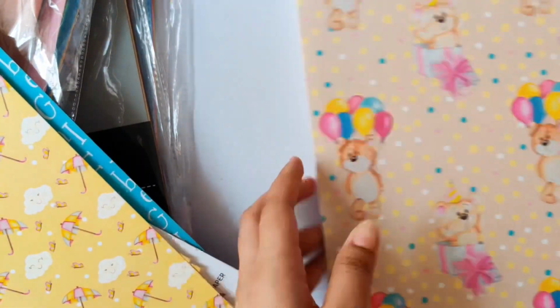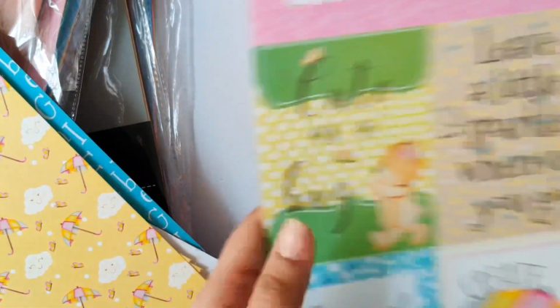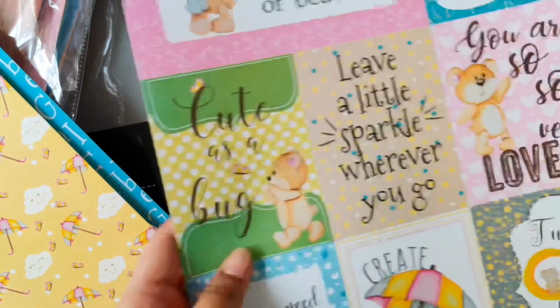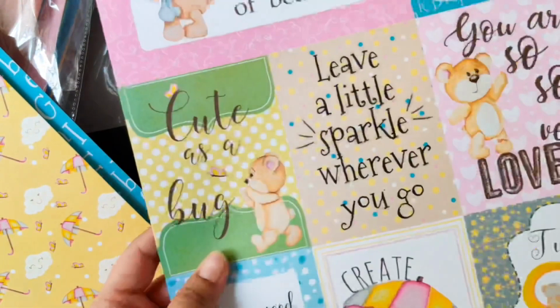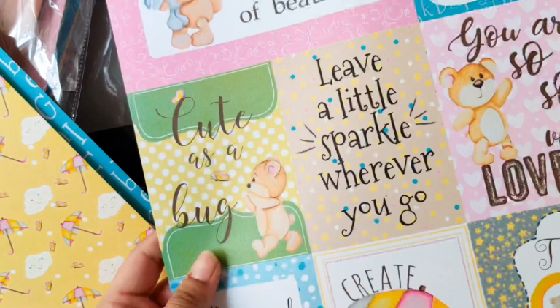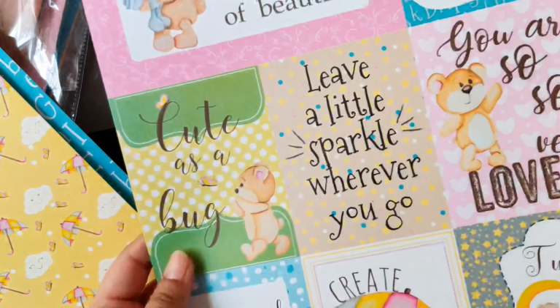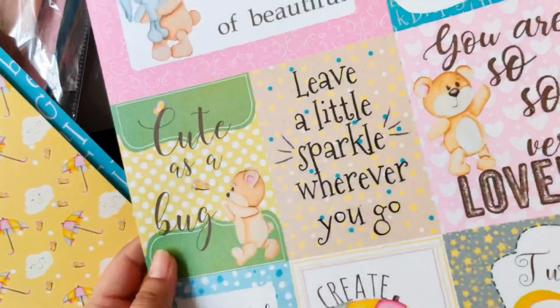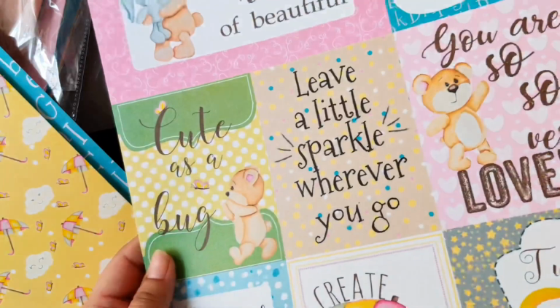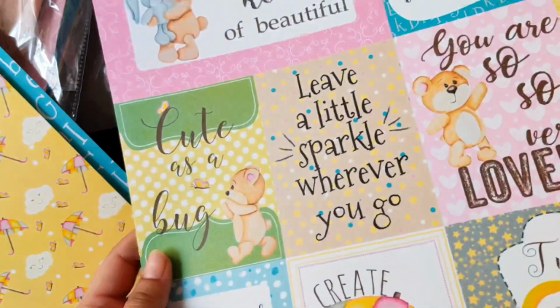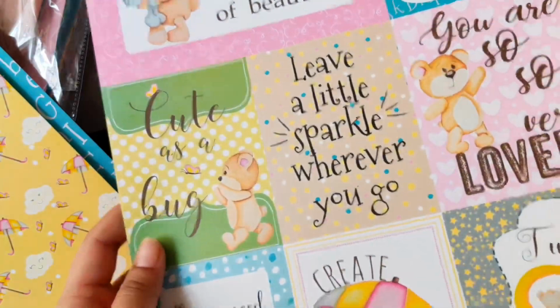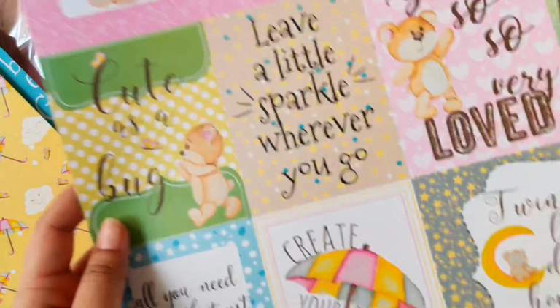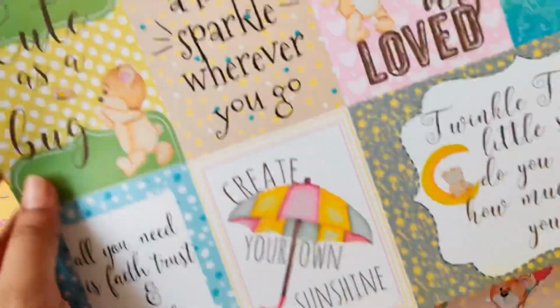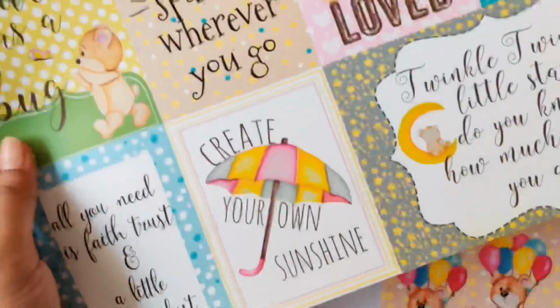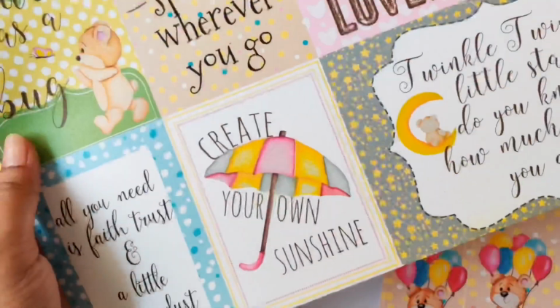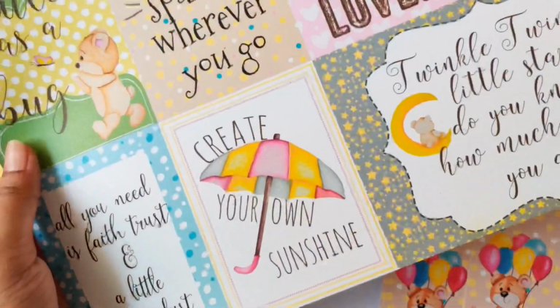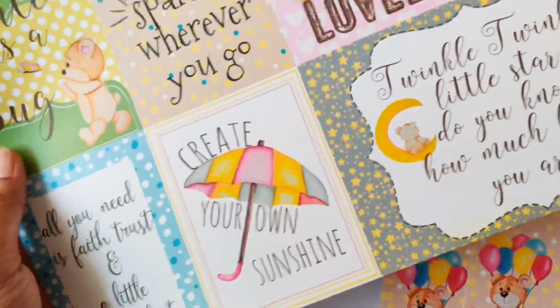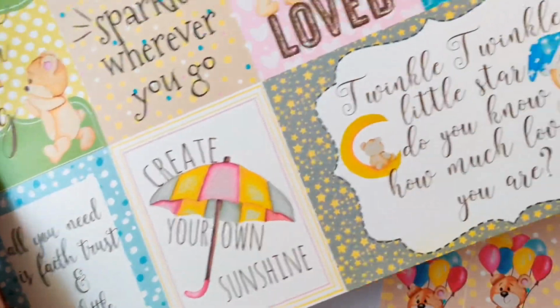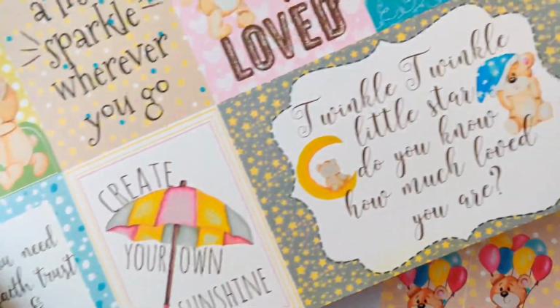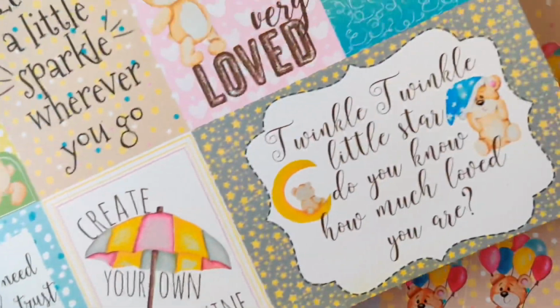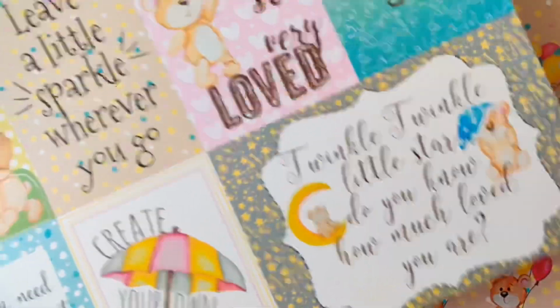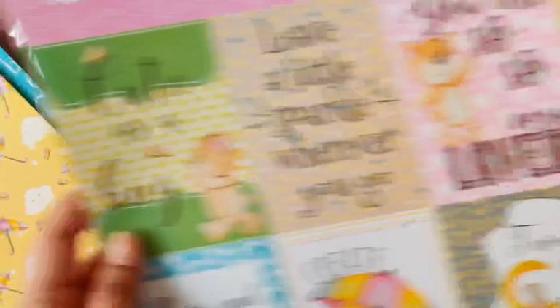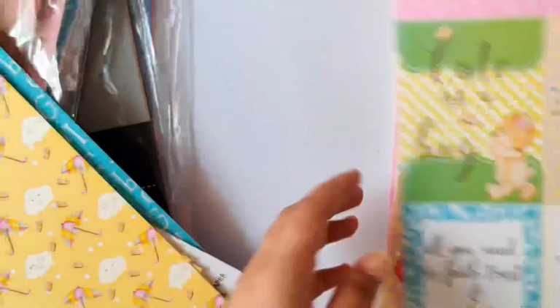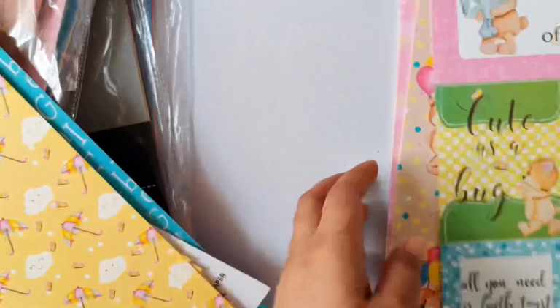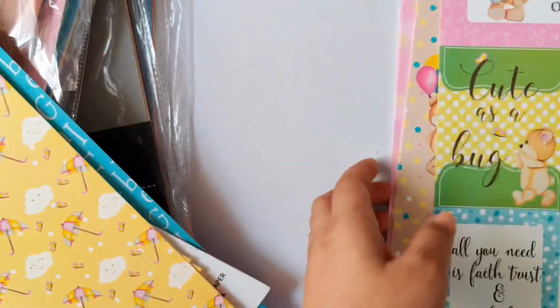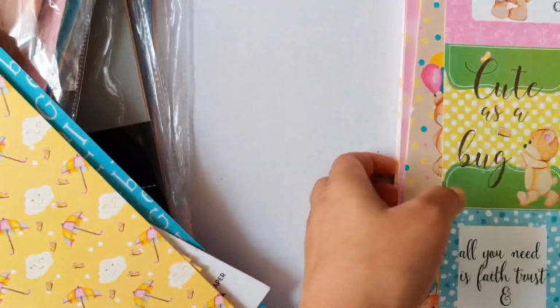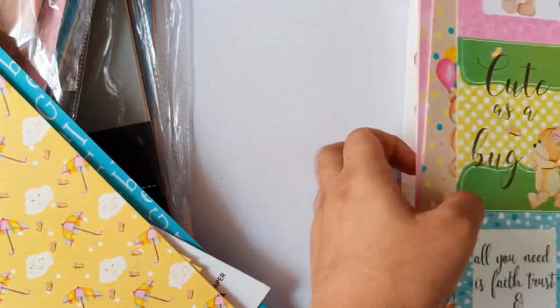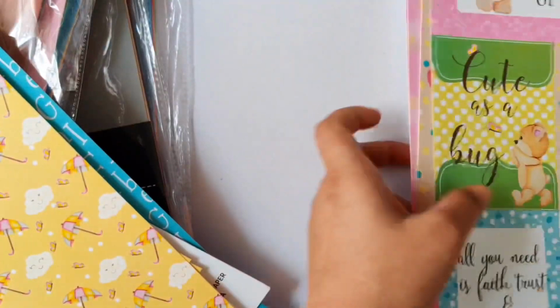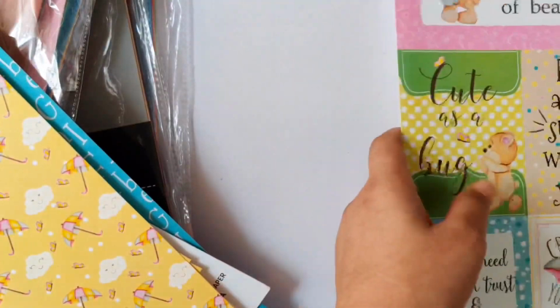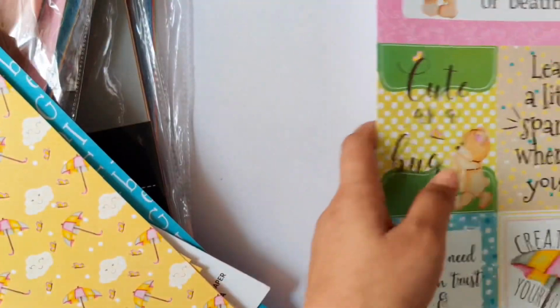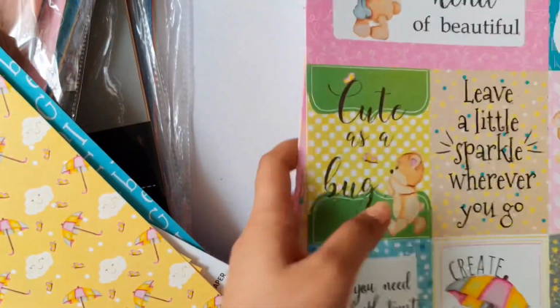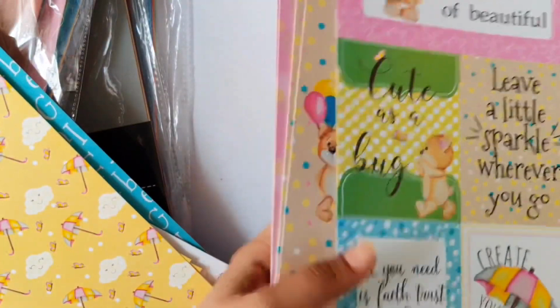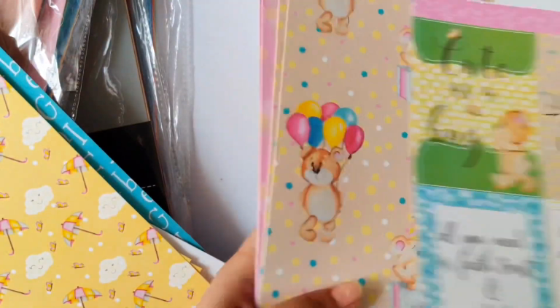You can hand cut these pieces and these journaling cards and use them in various projects.